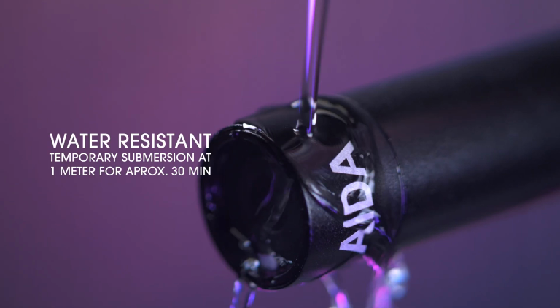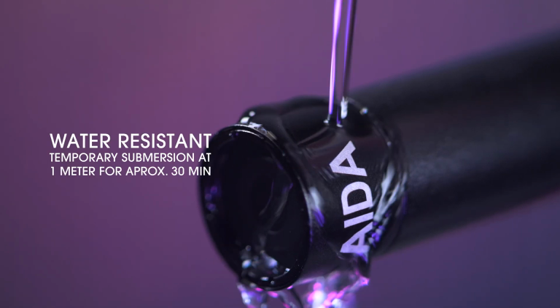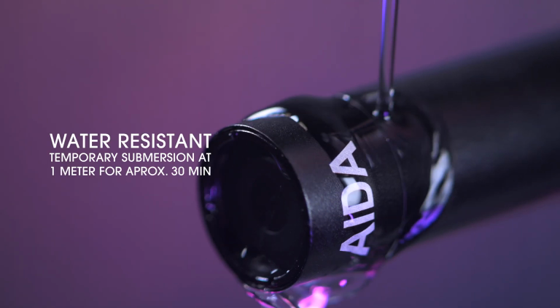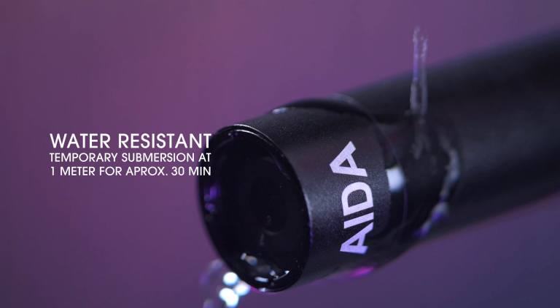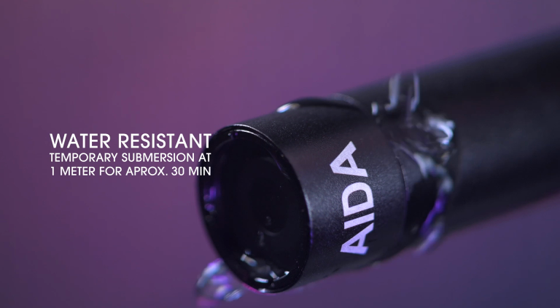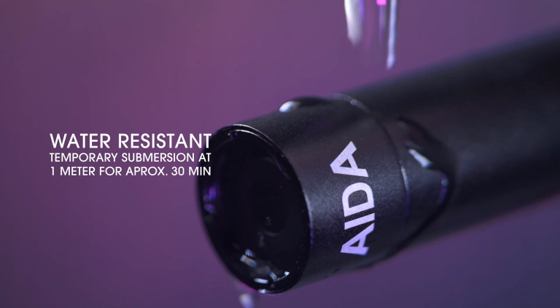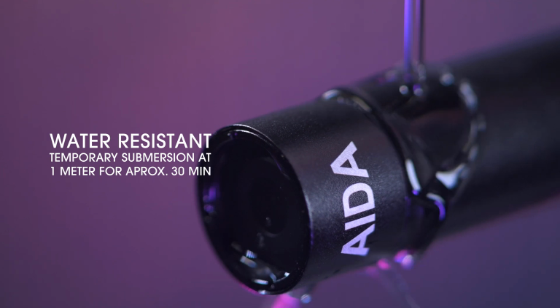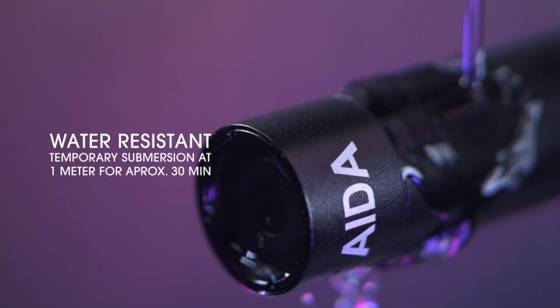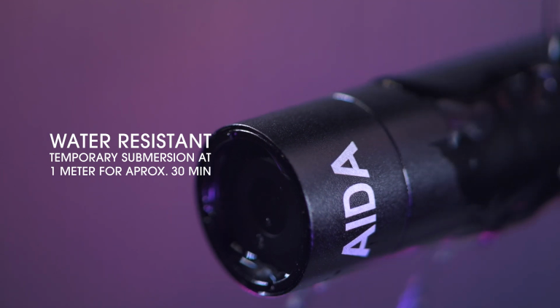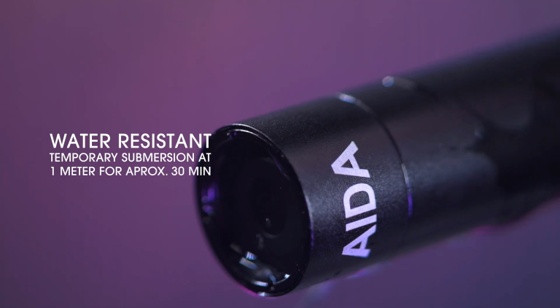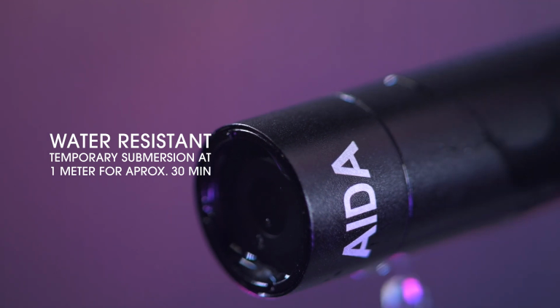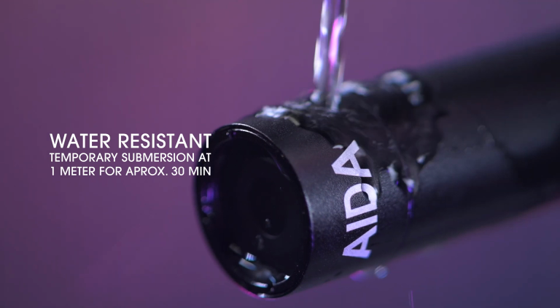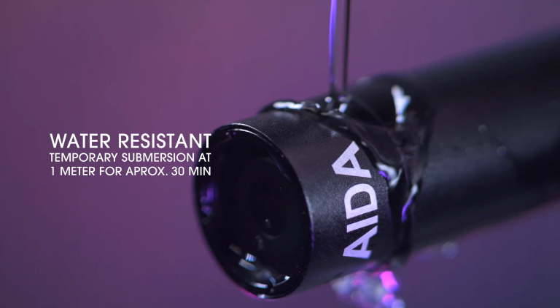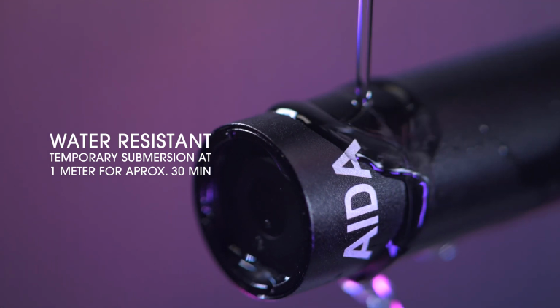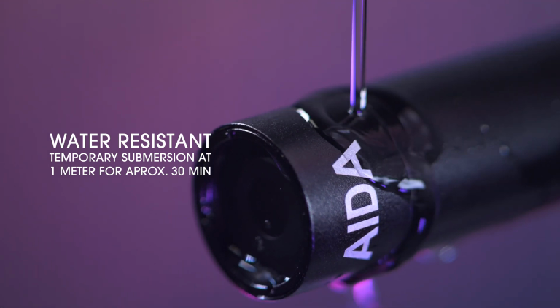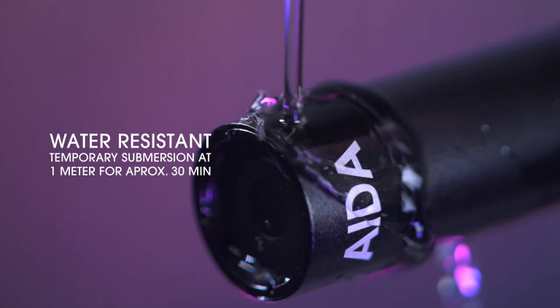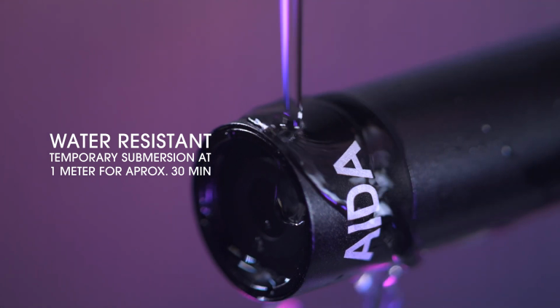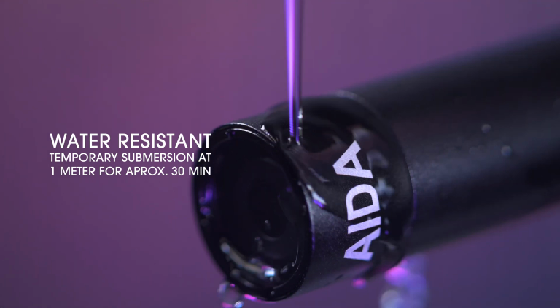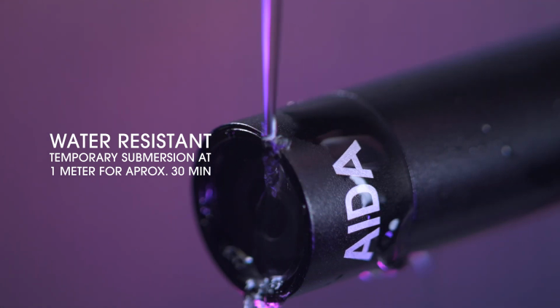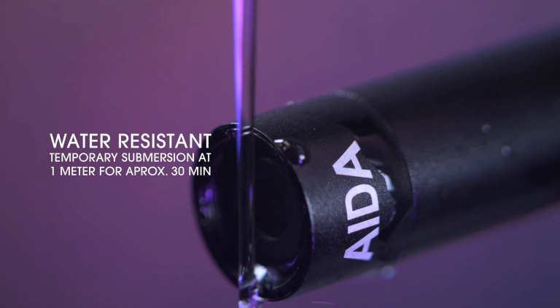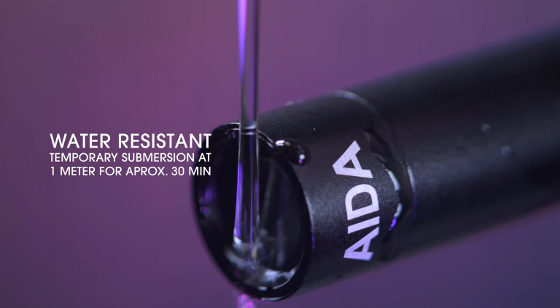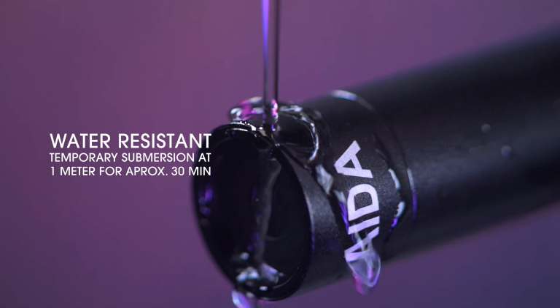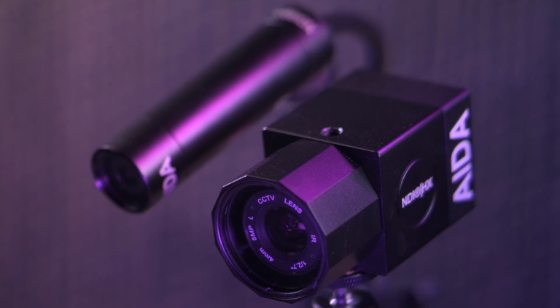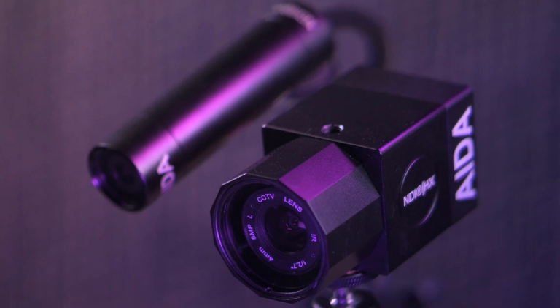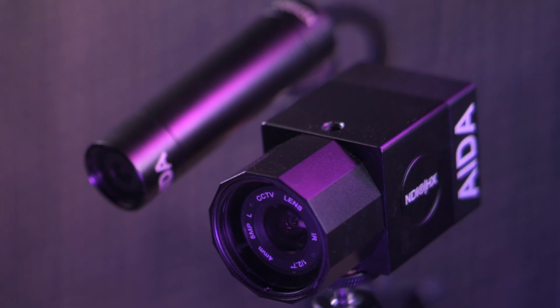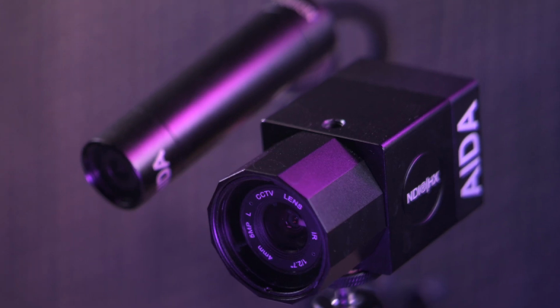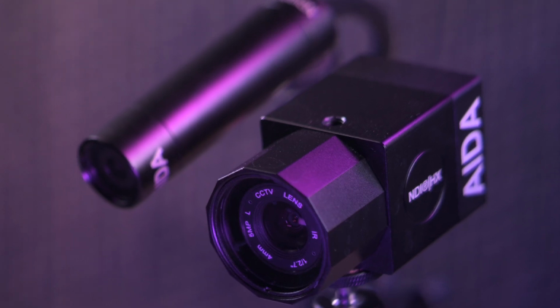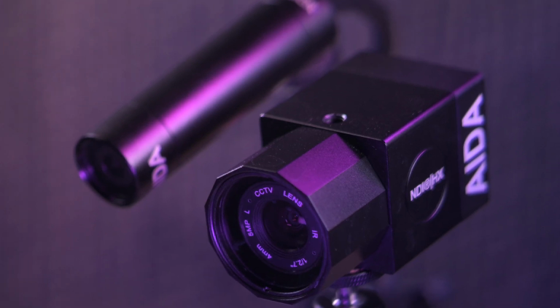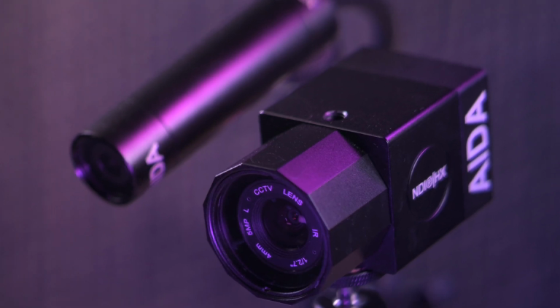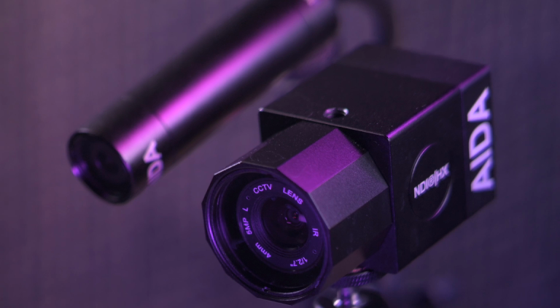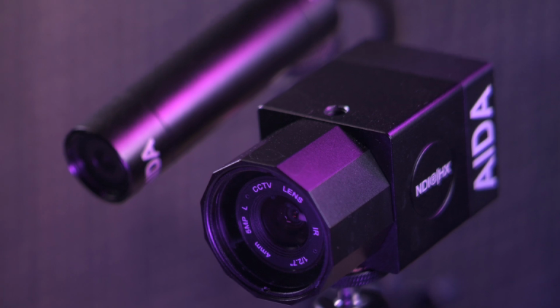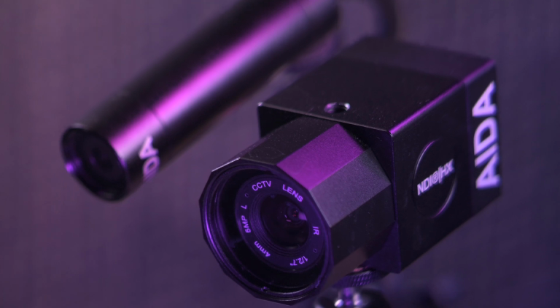The camera is temporarily submersible in depths up to 1 meter for about 30 minutes in water, making it perfect for outdoor streaming.